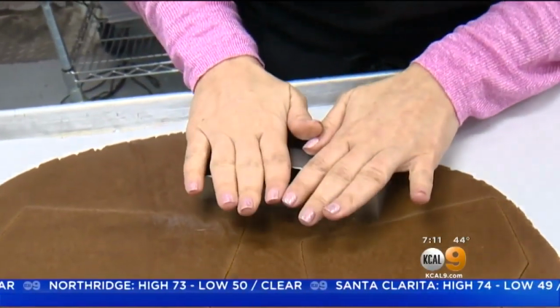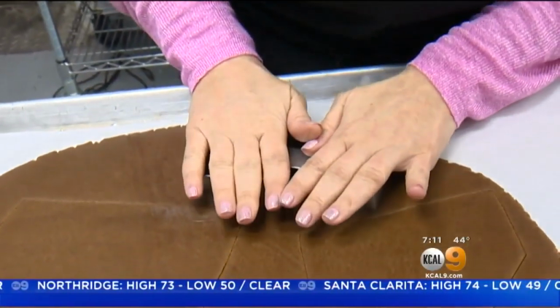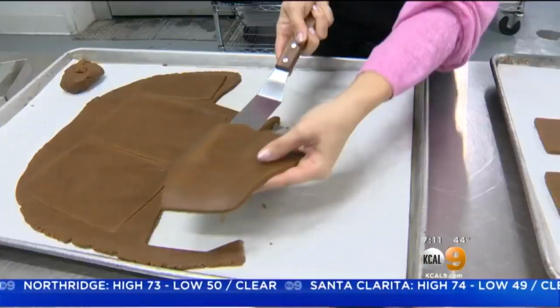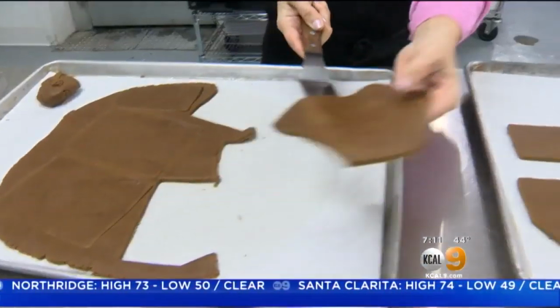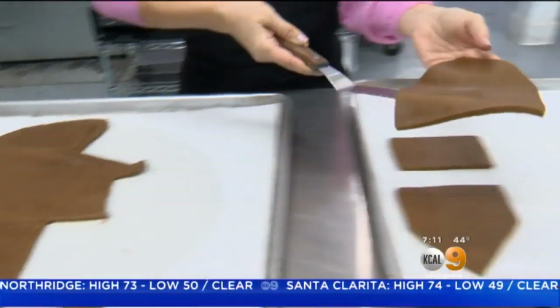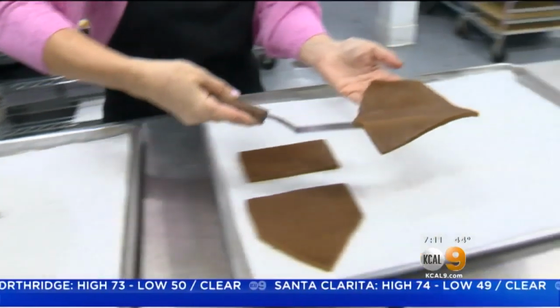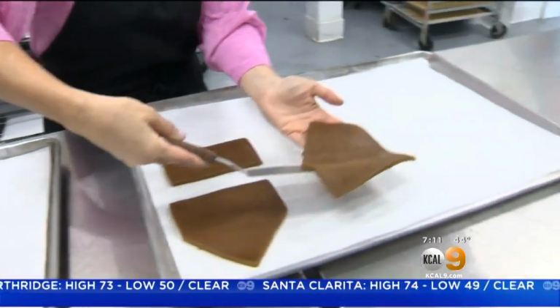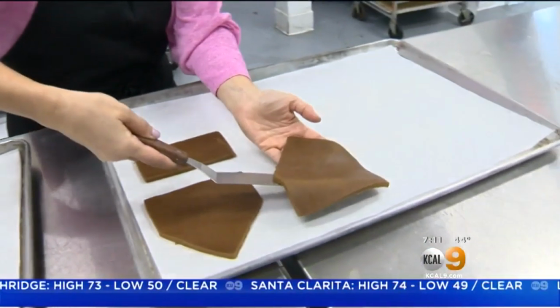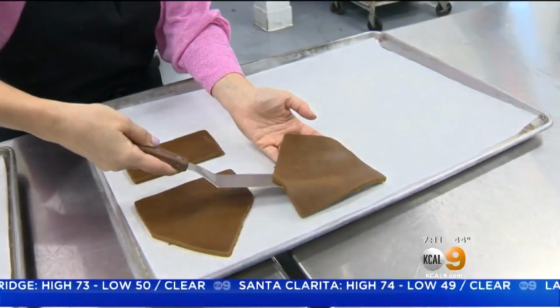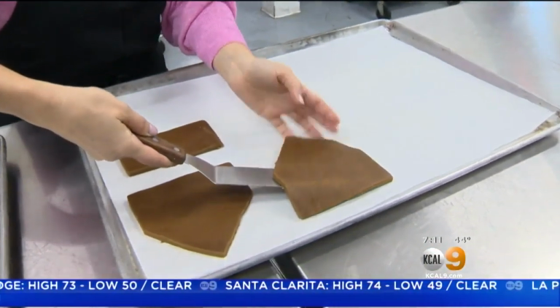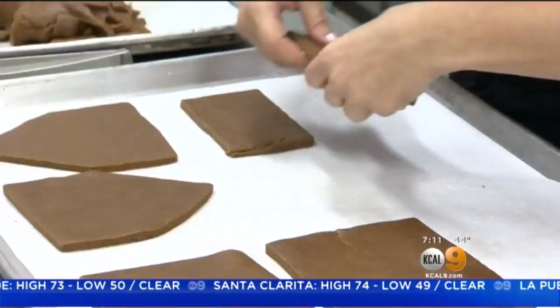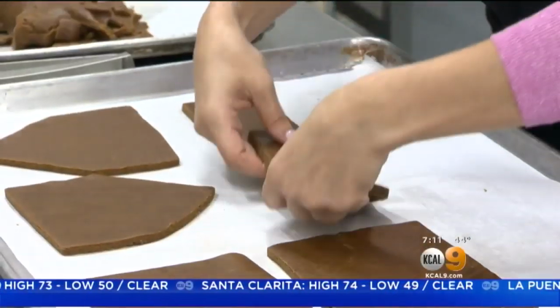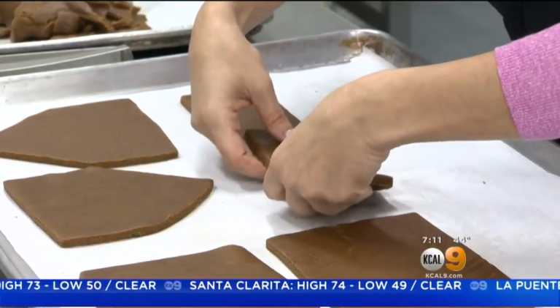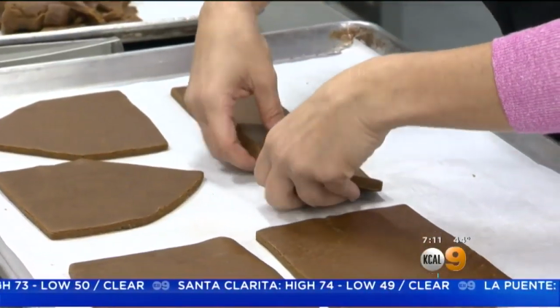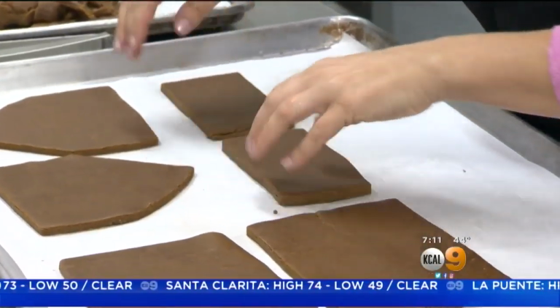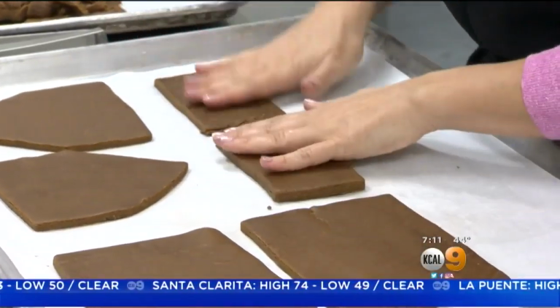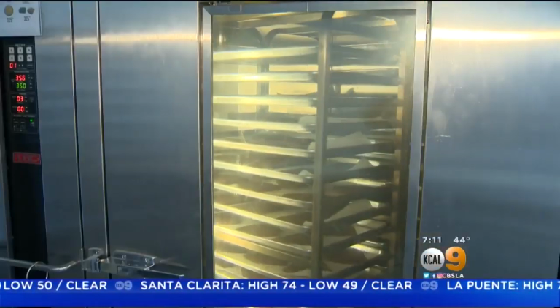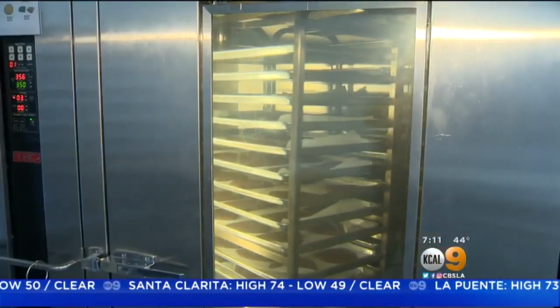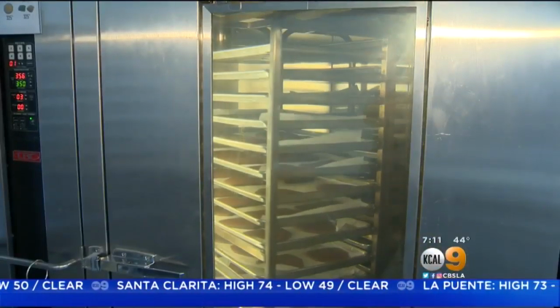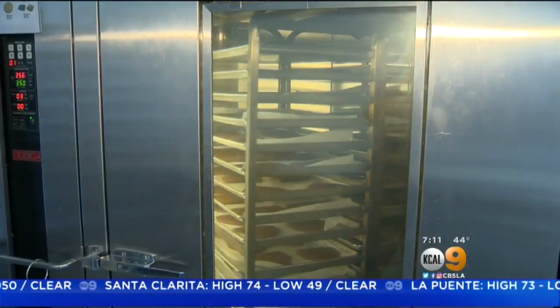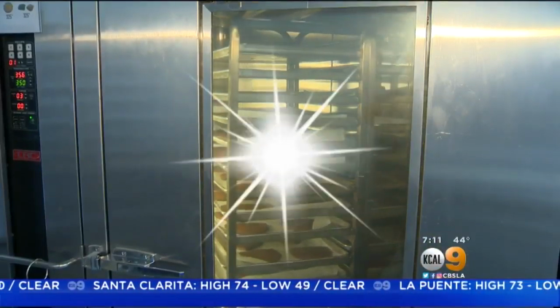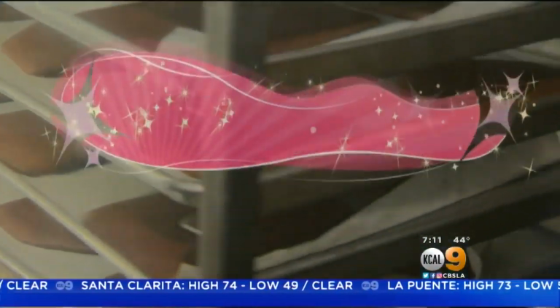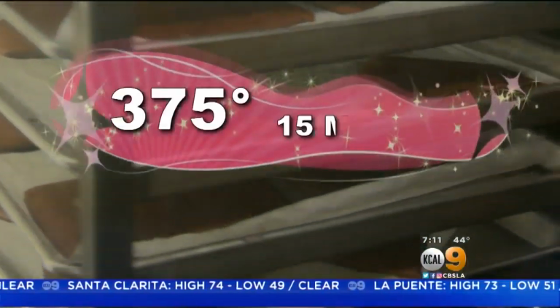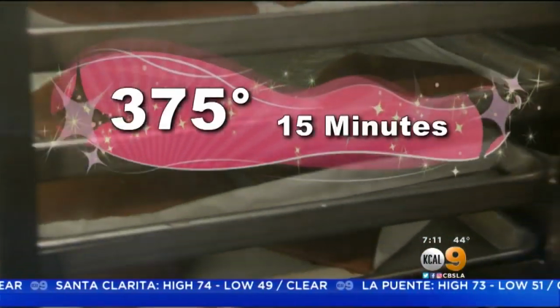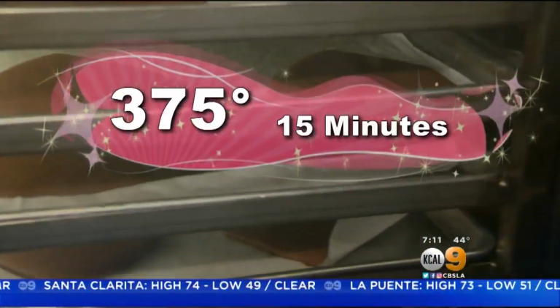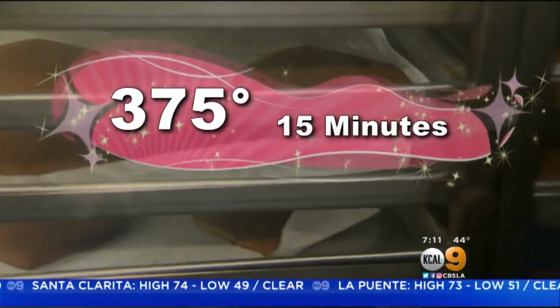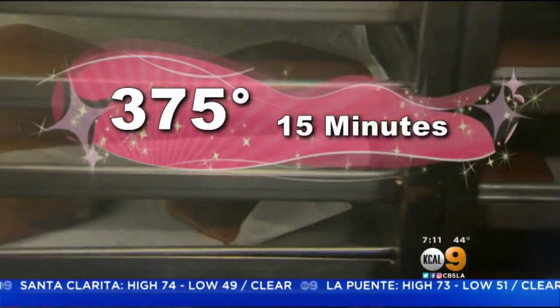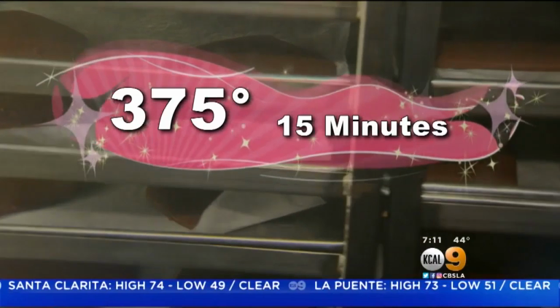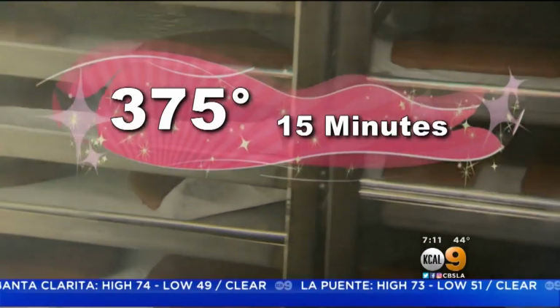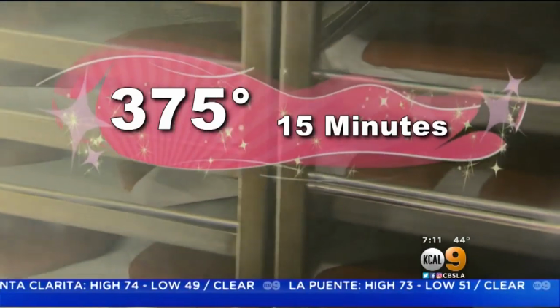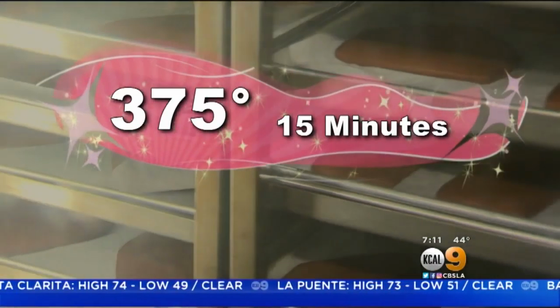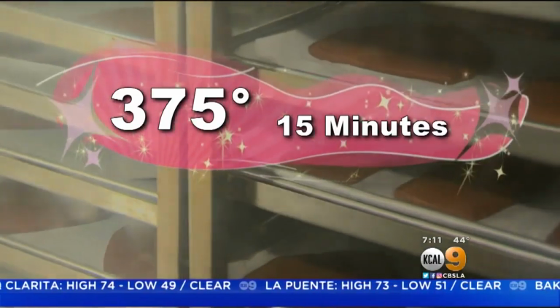Once all six surfaces are cut and transferred, they go into the oven, where they'll be baked at 375 degrees for 15 minutes.